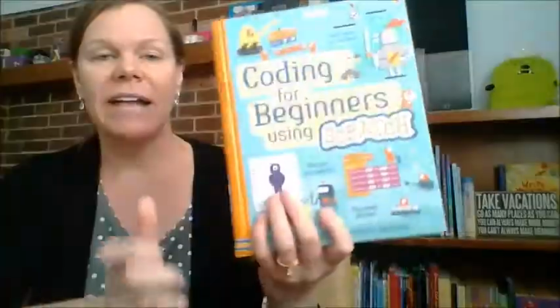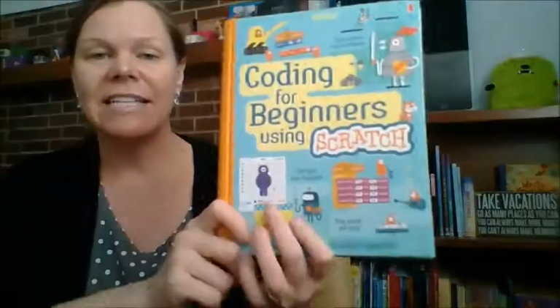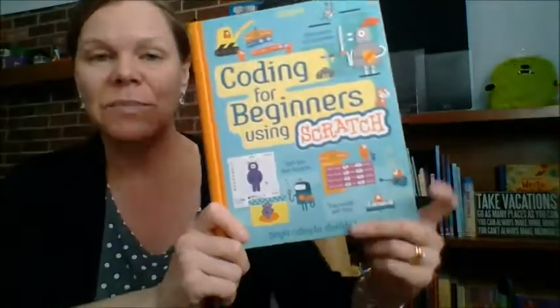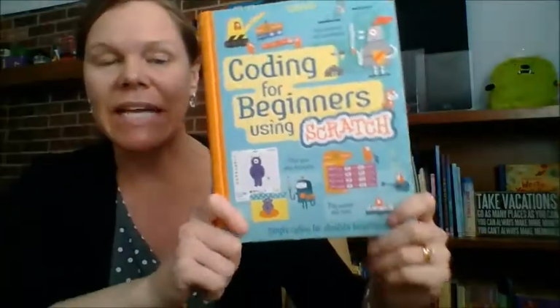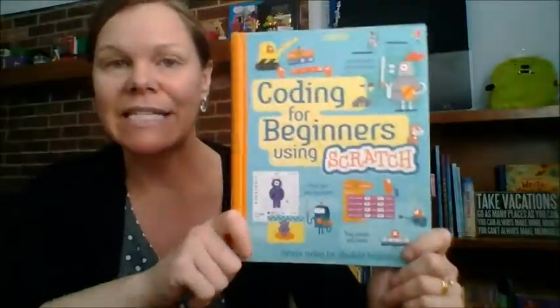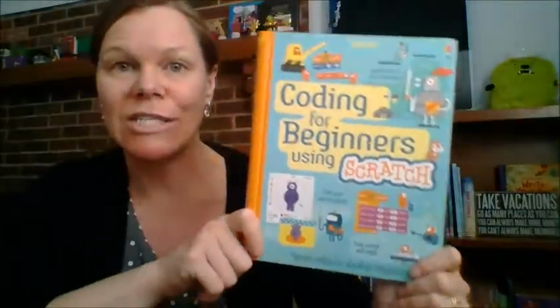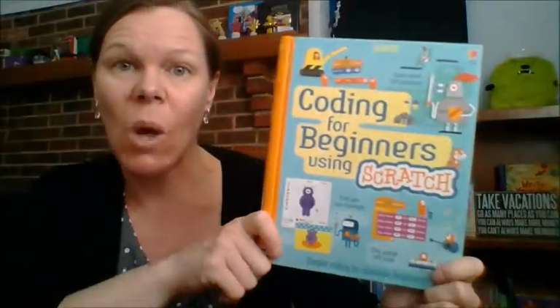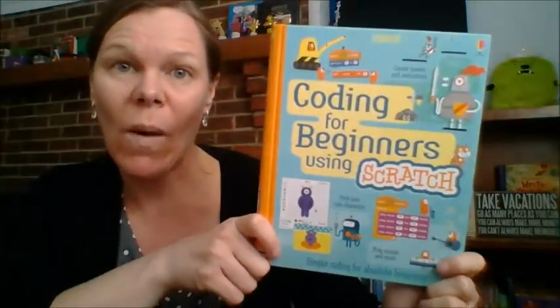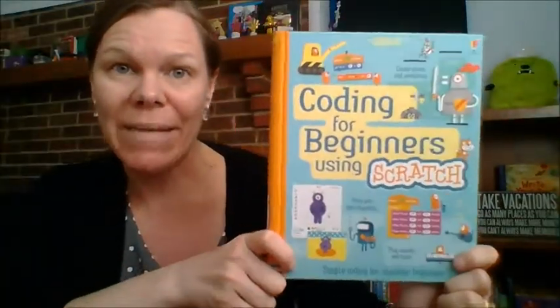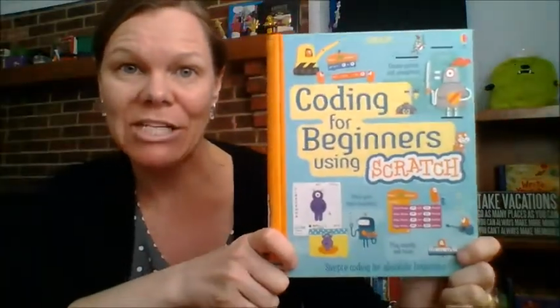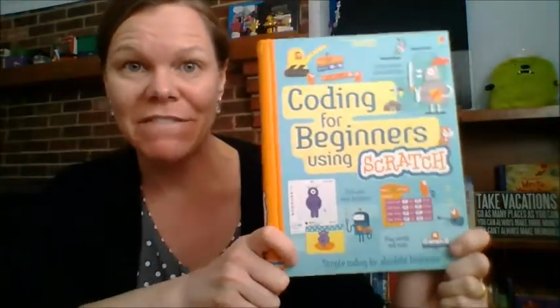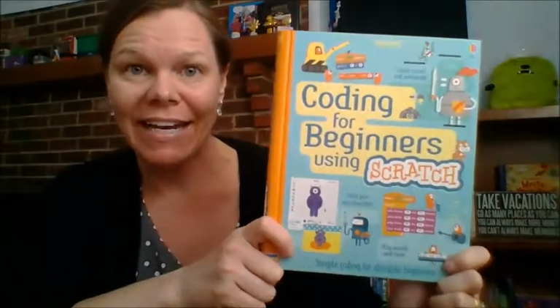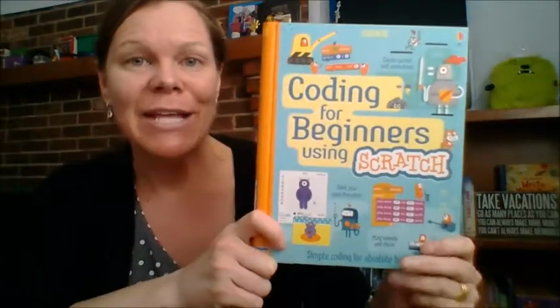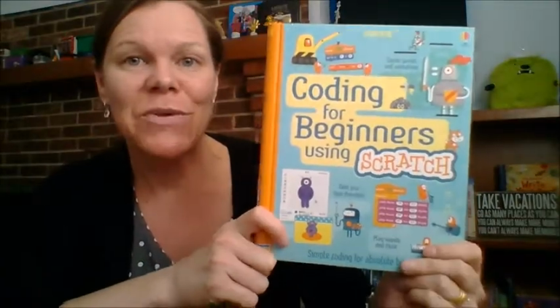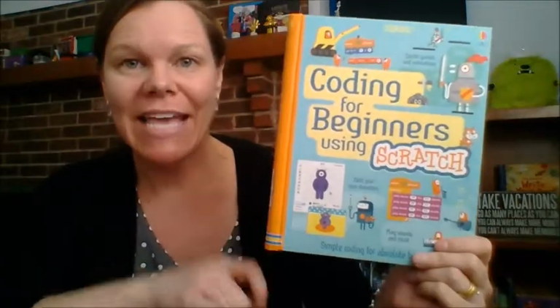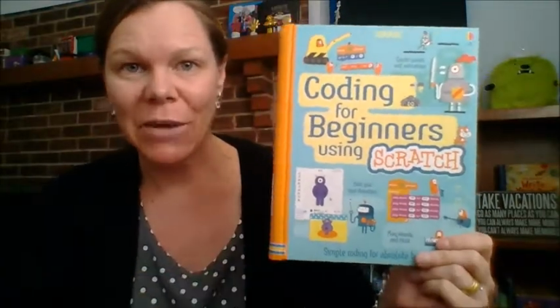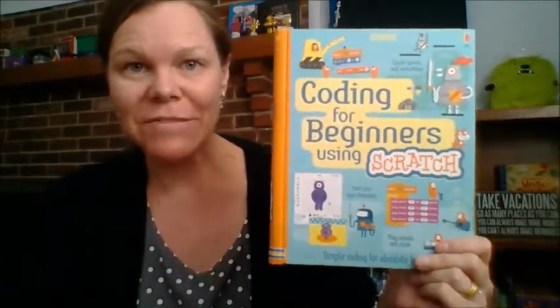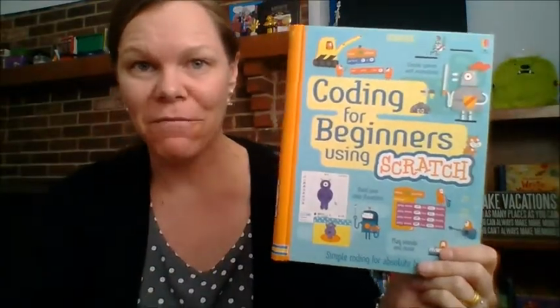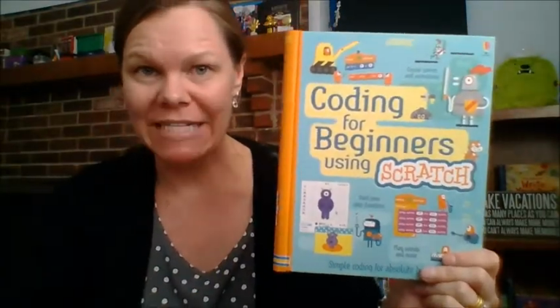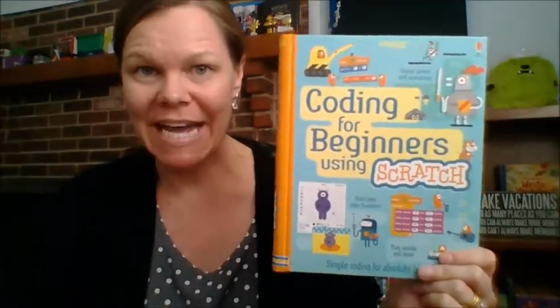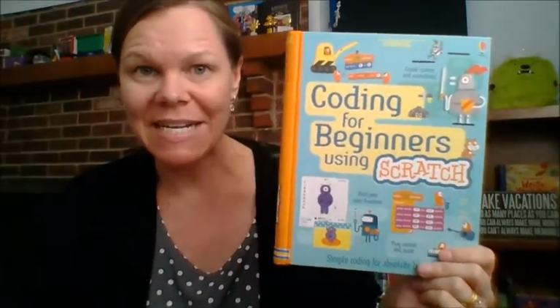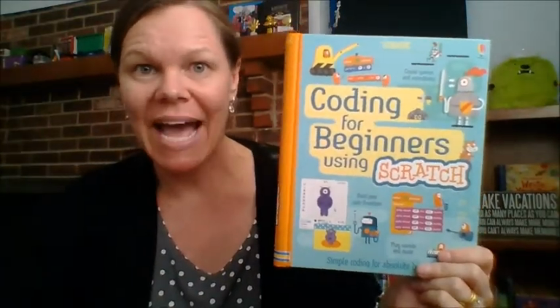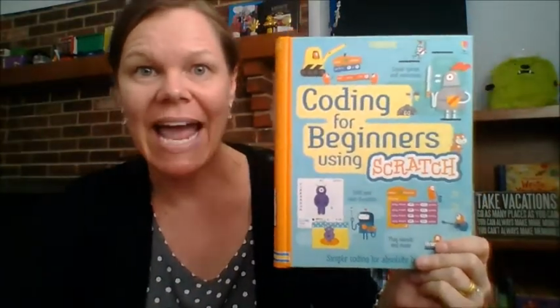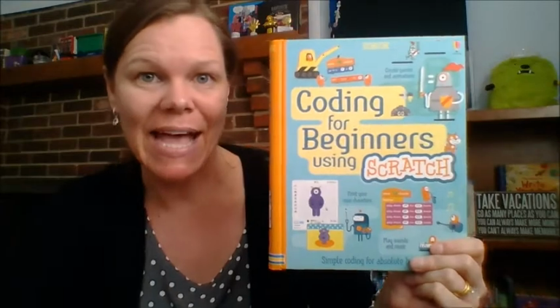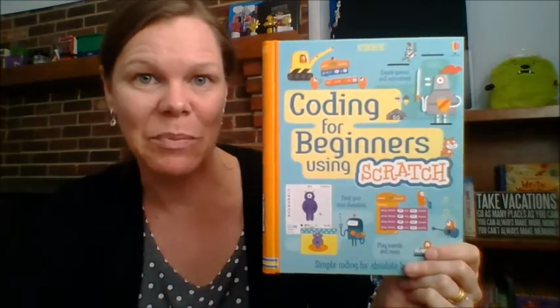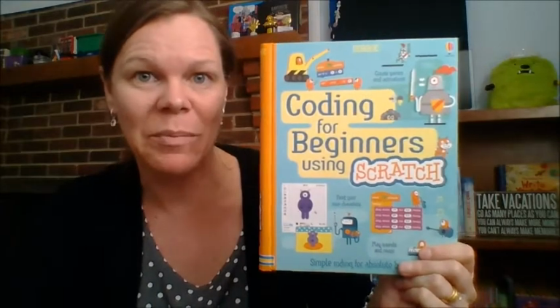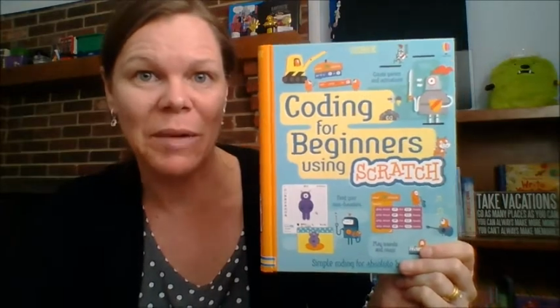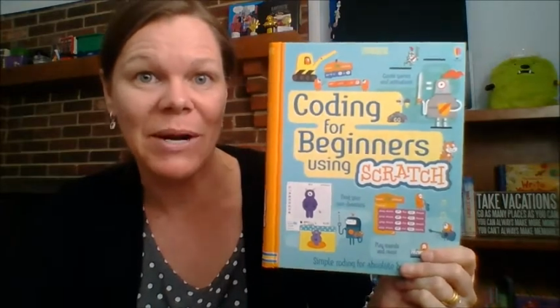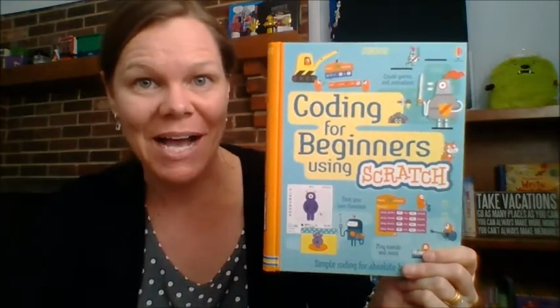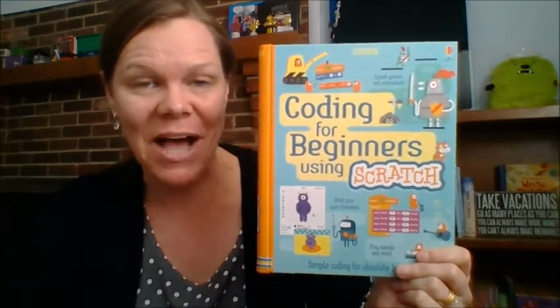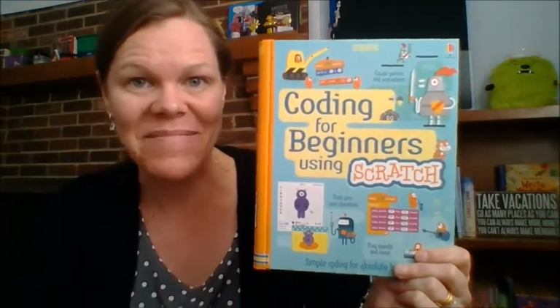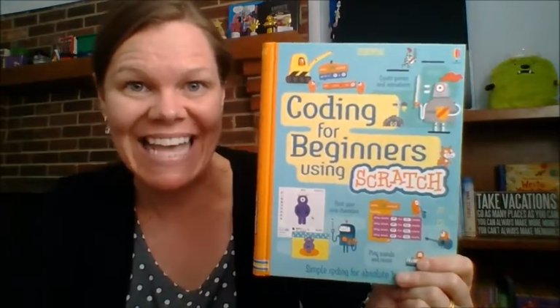This book is so much fun. You can get yours for $14.99 at UsborneBookBarn.com. Thanks!